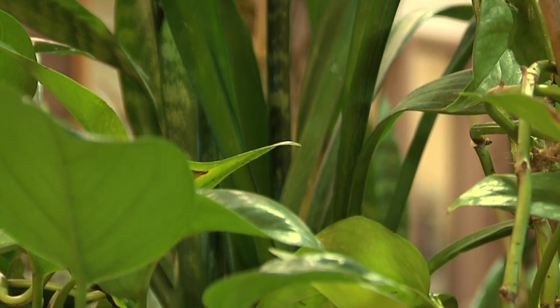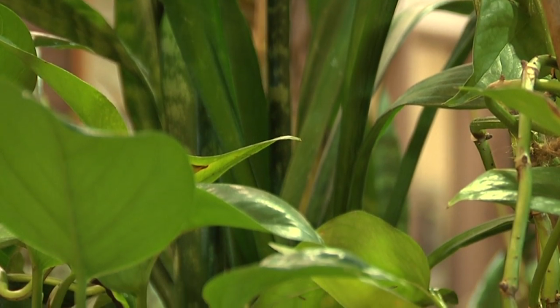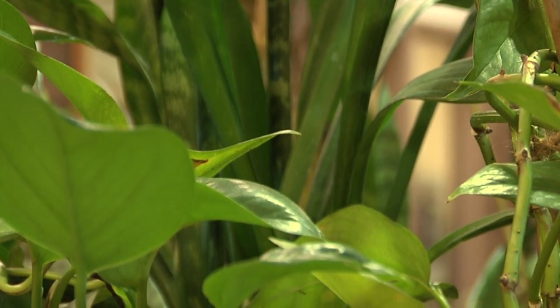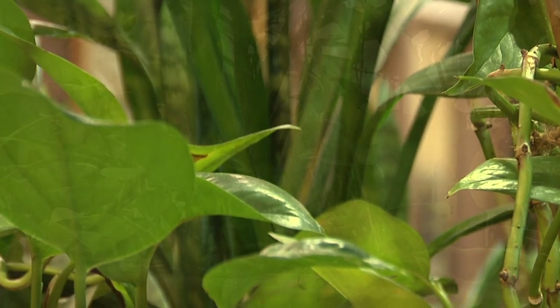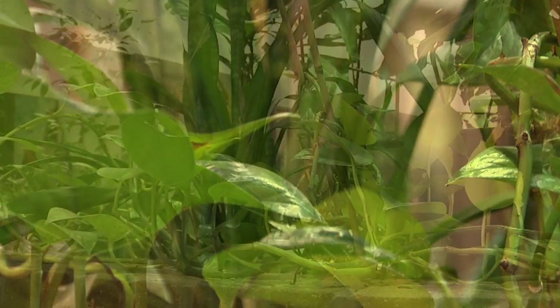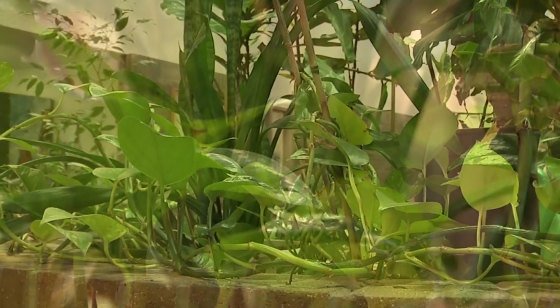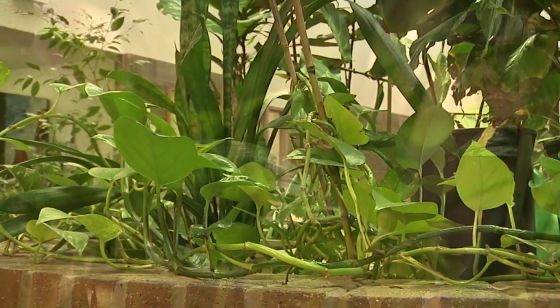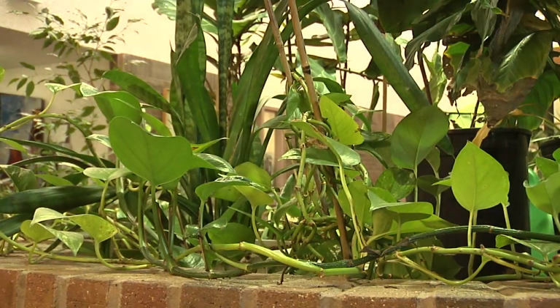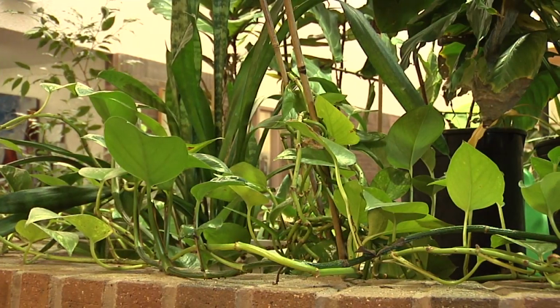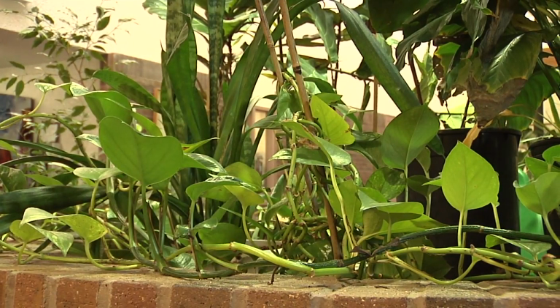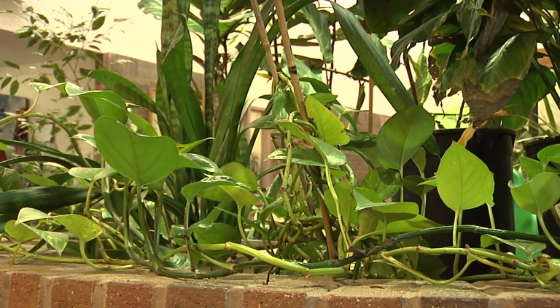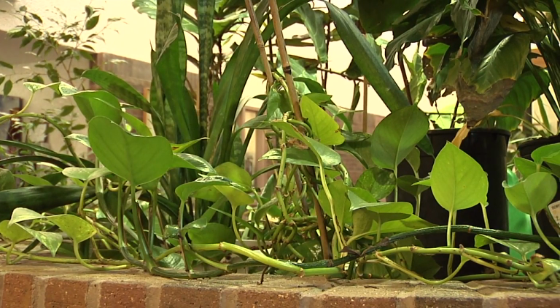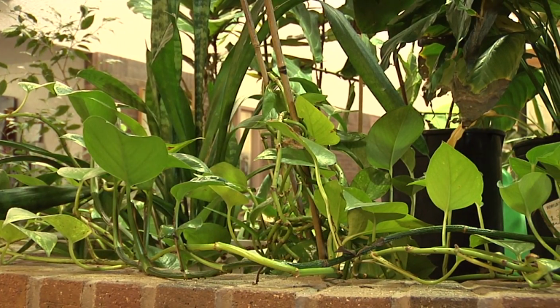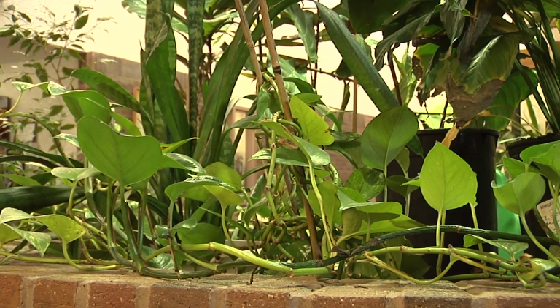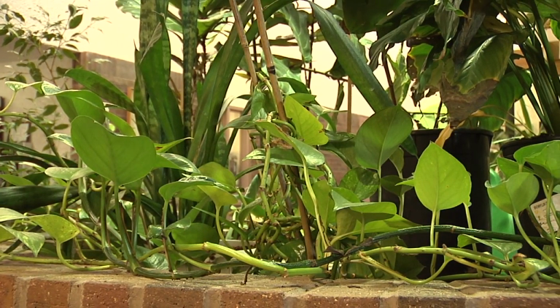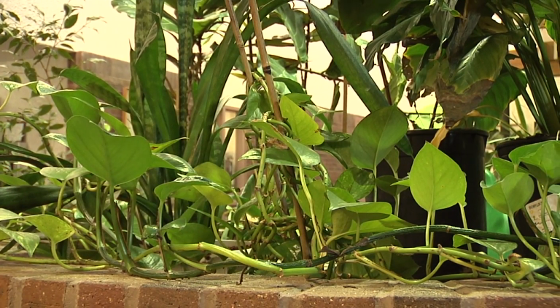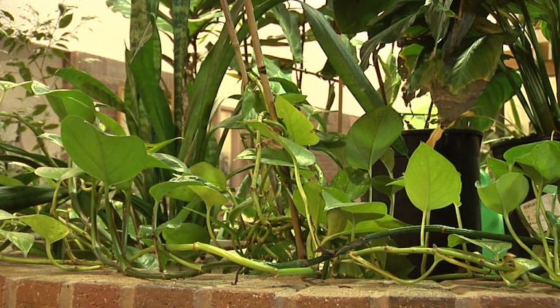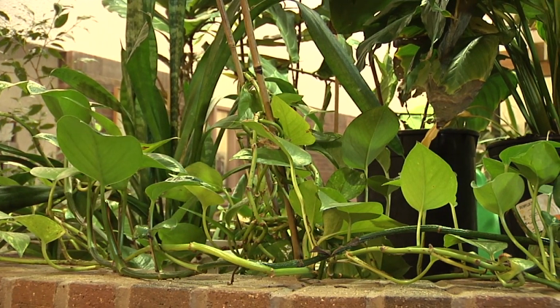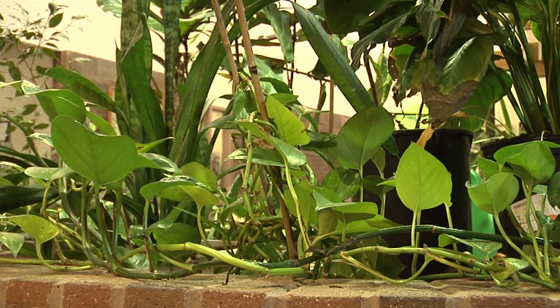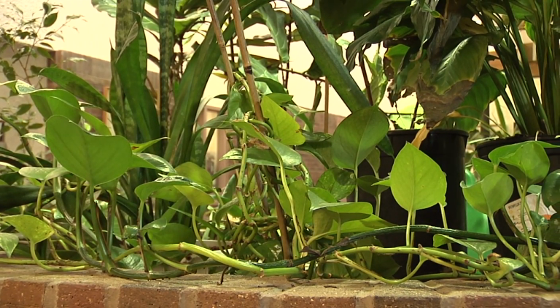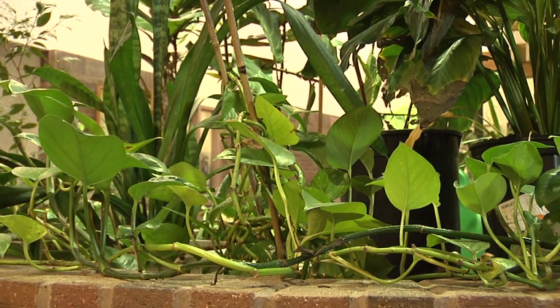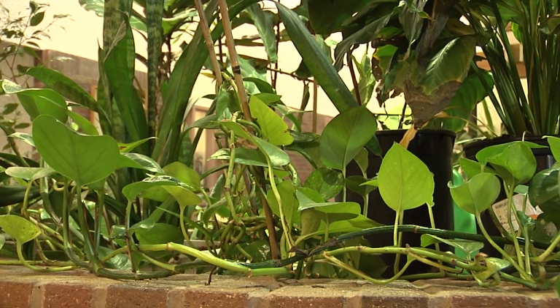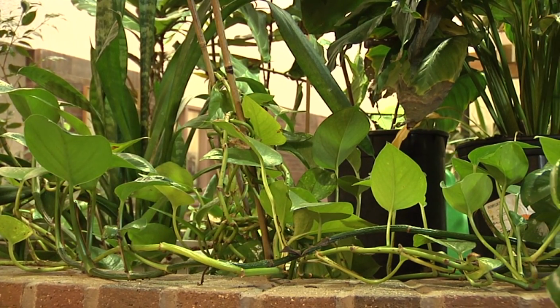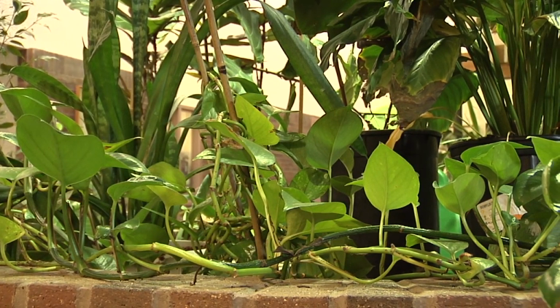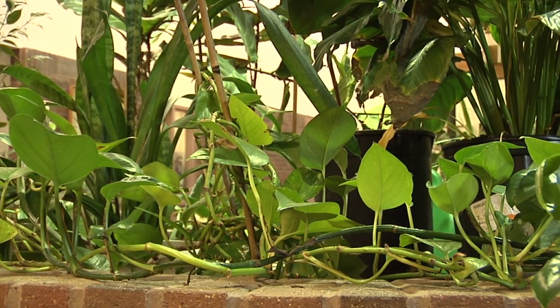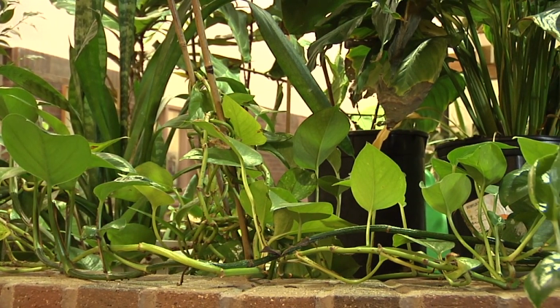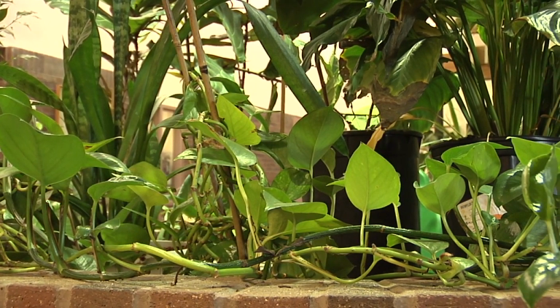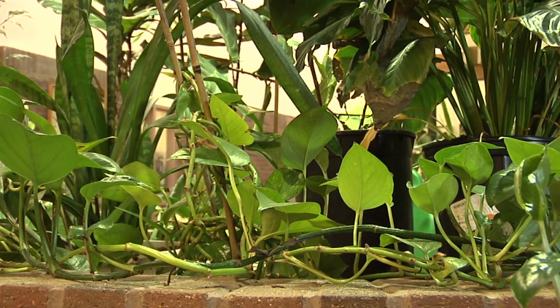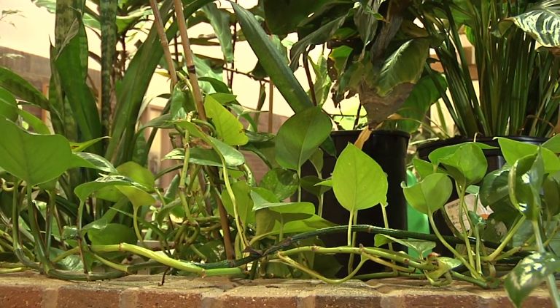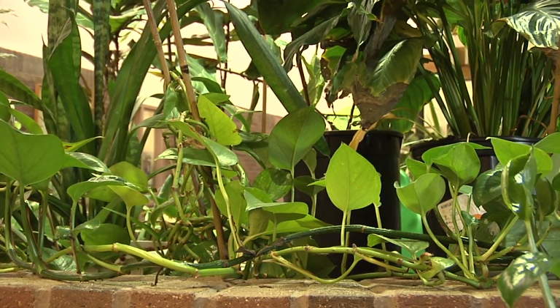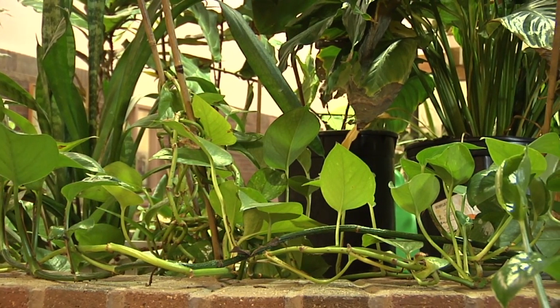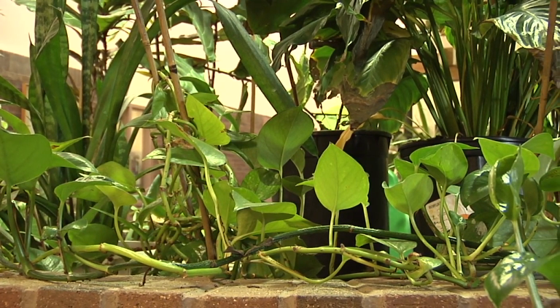No matter where you go in the world, all plants have the same three needs. And those three needs are light, water, and nutrients.